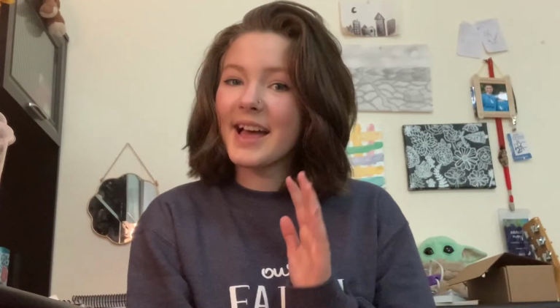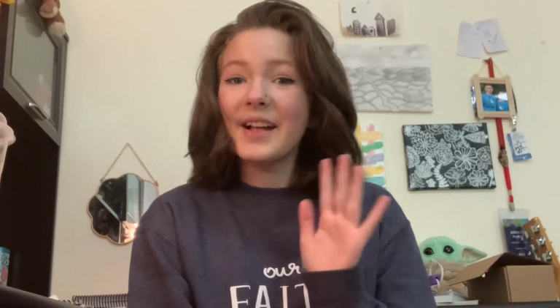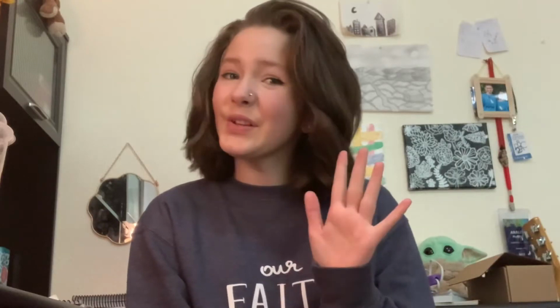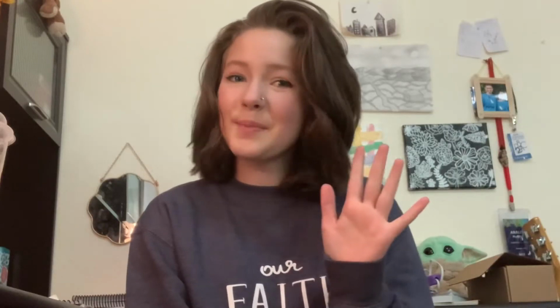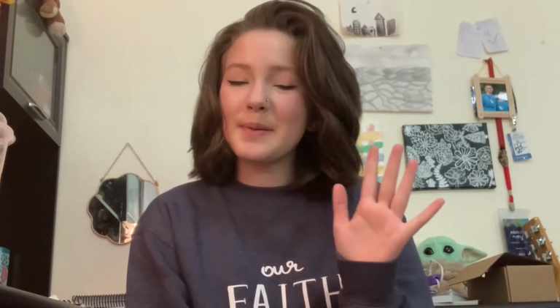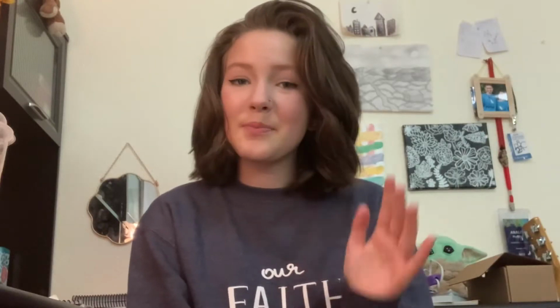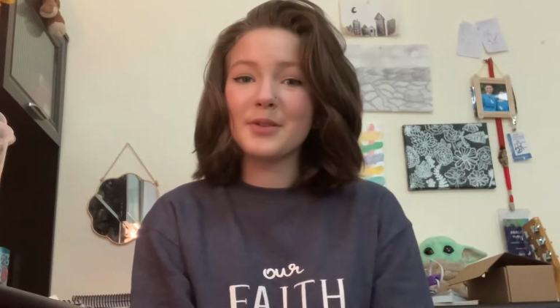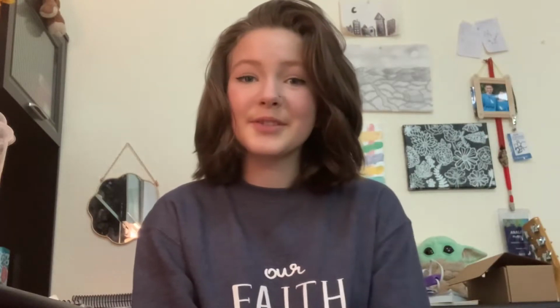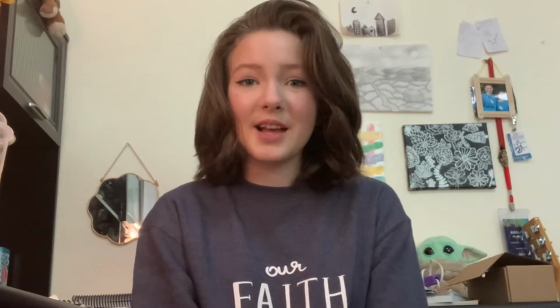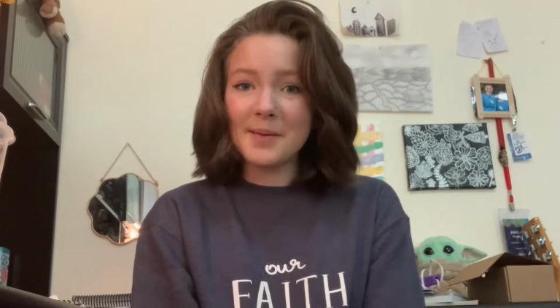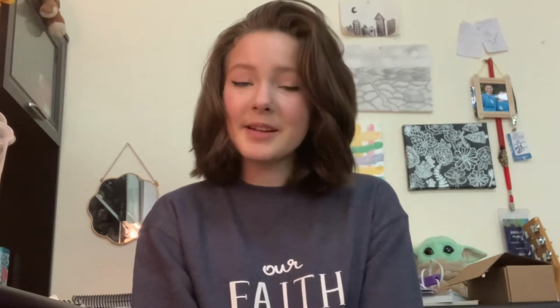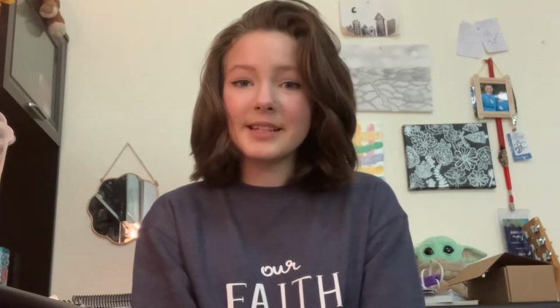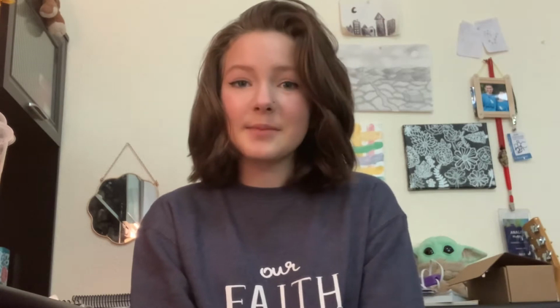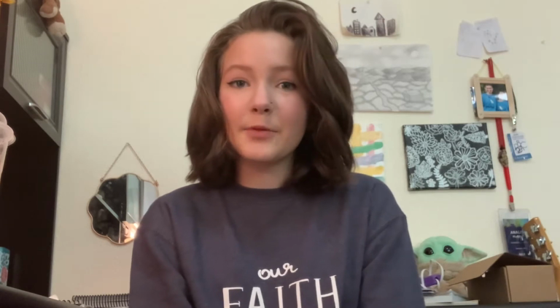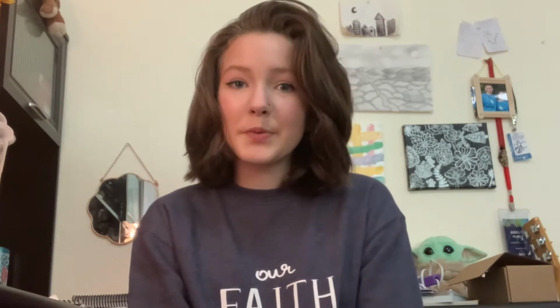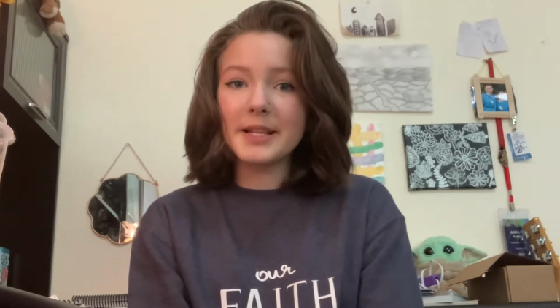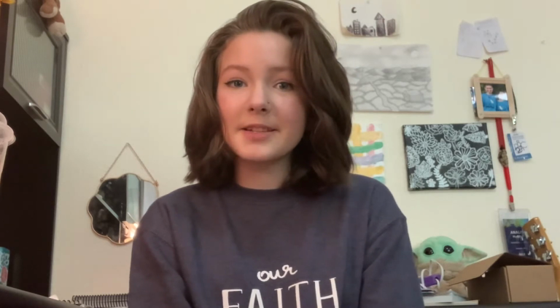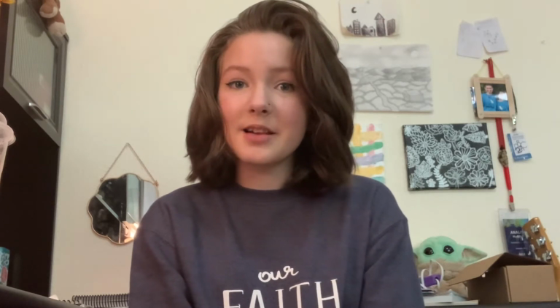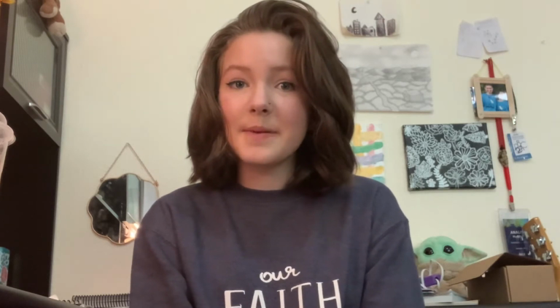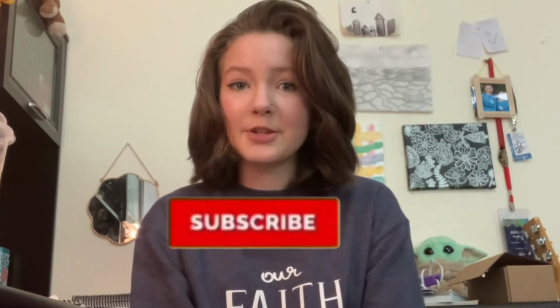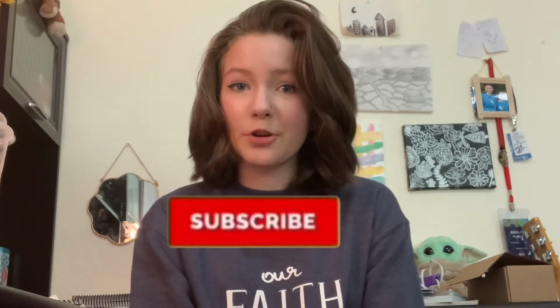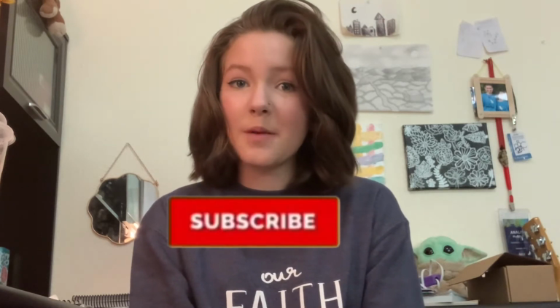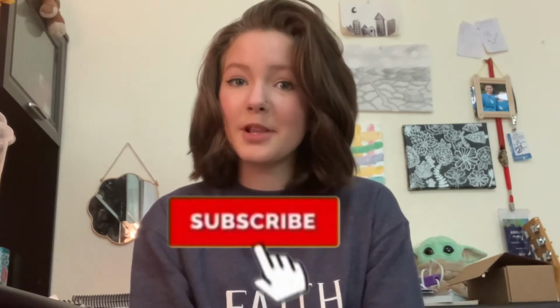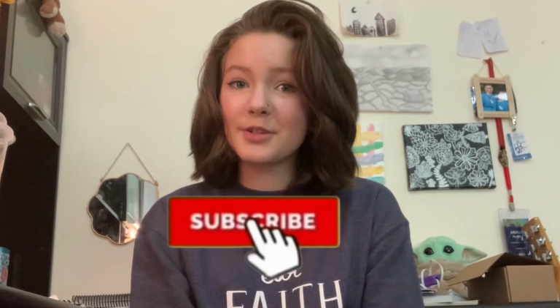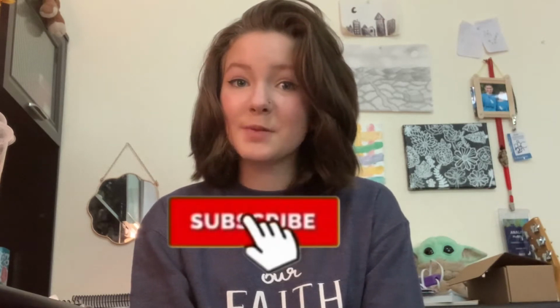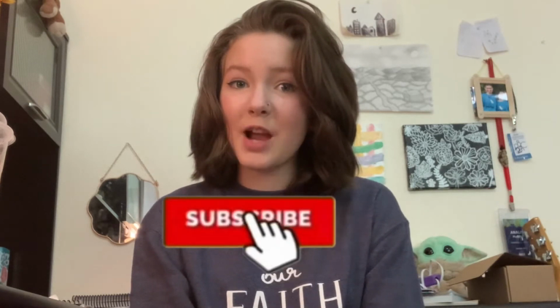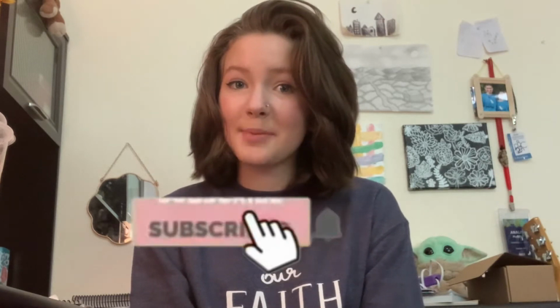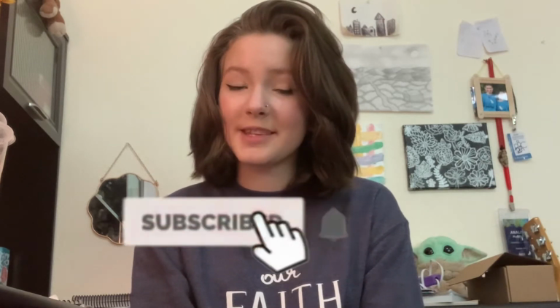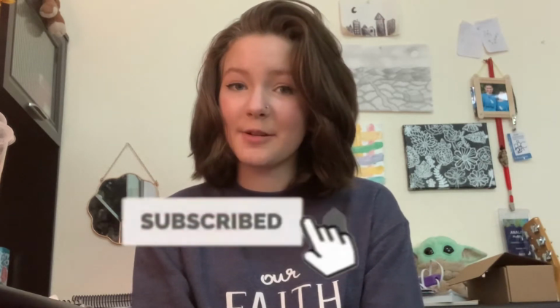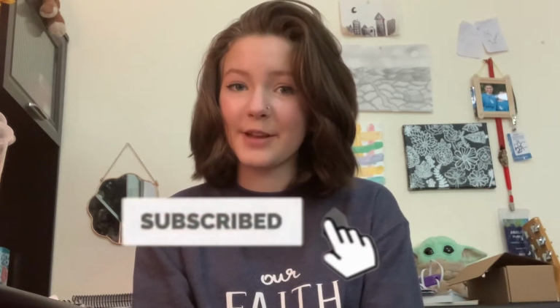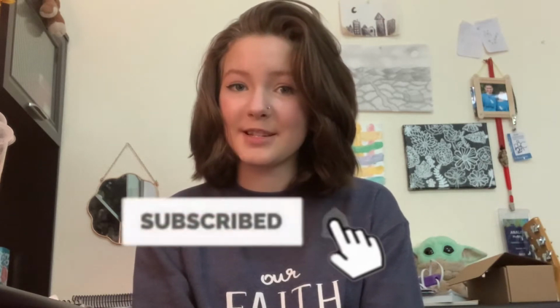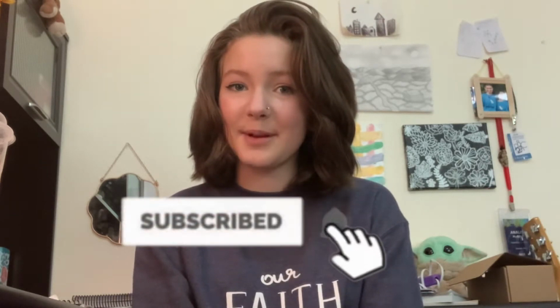Hello my peoples! I'm Annalise and before we get started make sure you go down below, subscribe, and hit the notification bell.